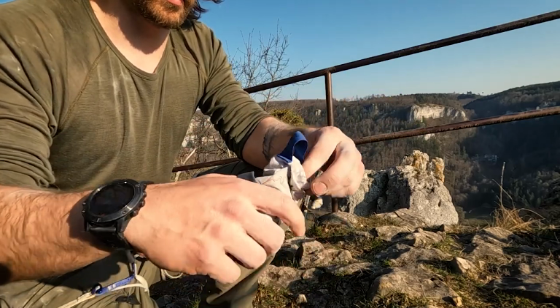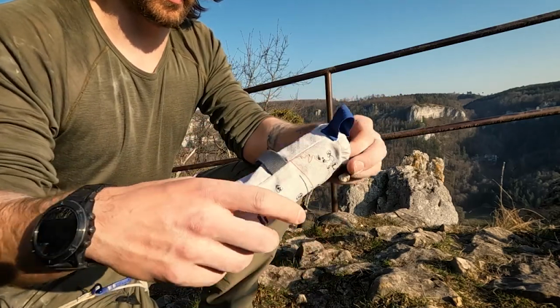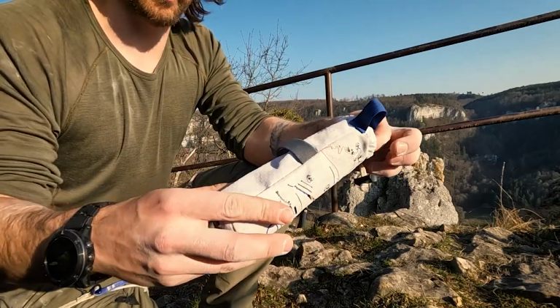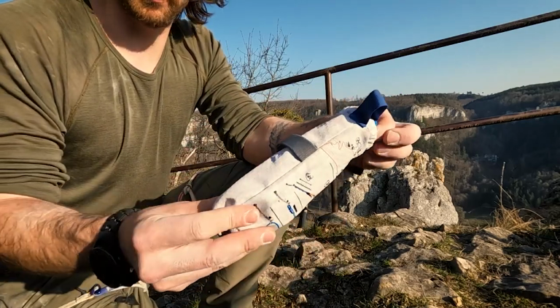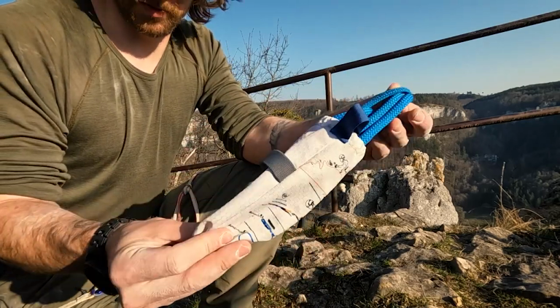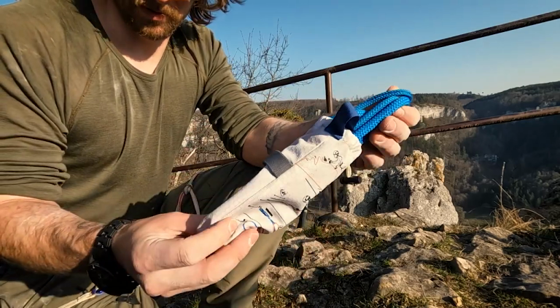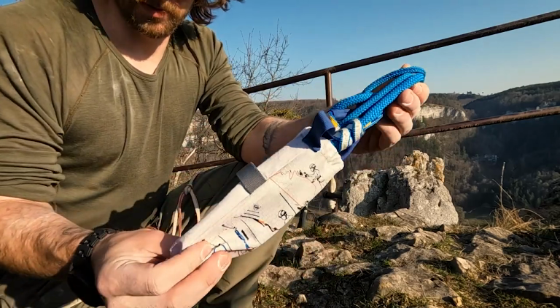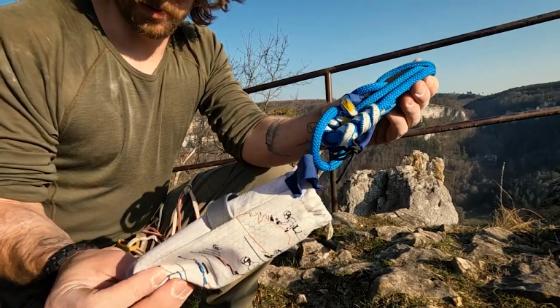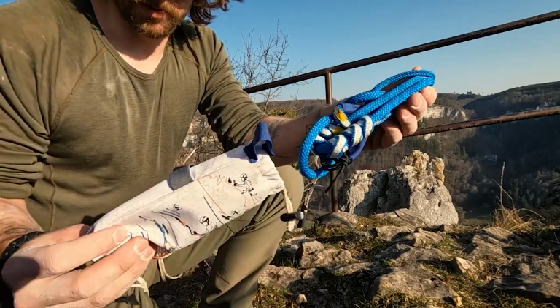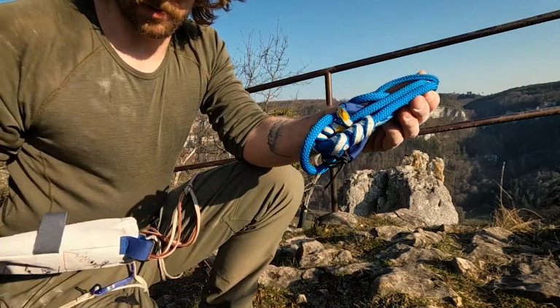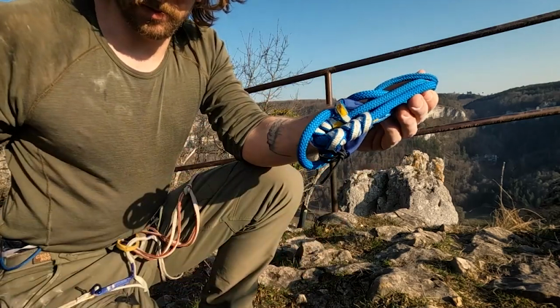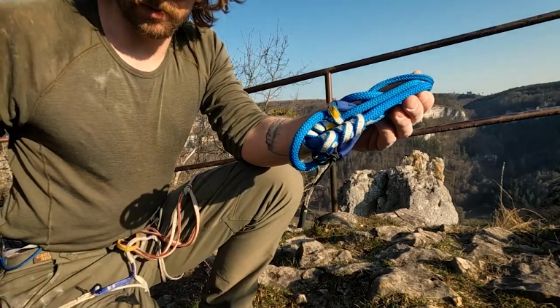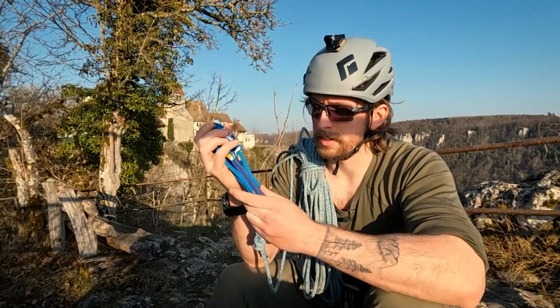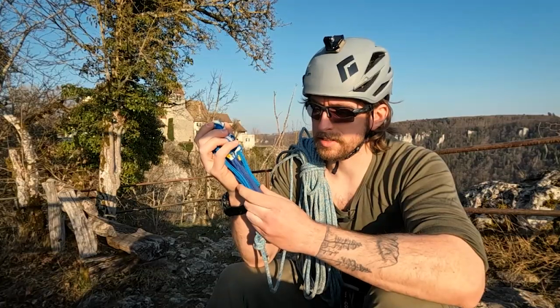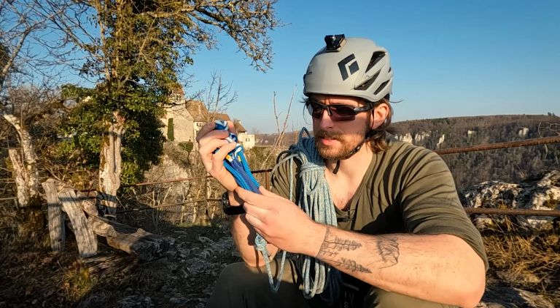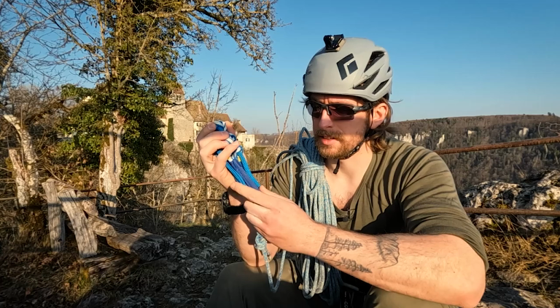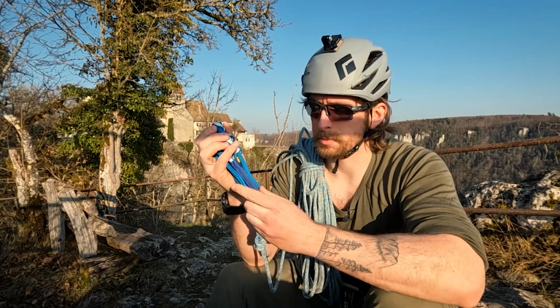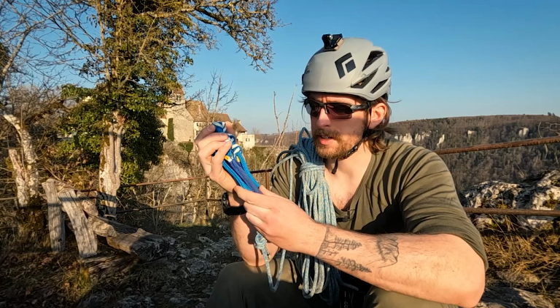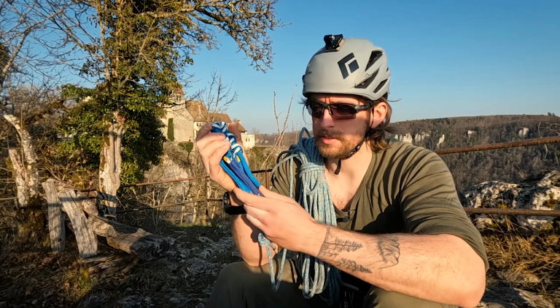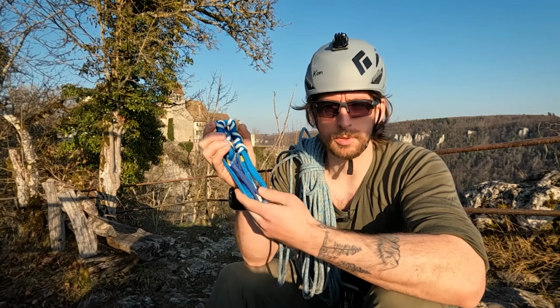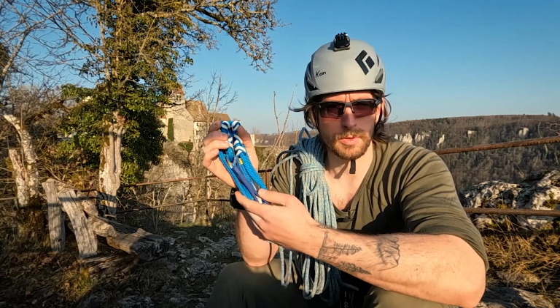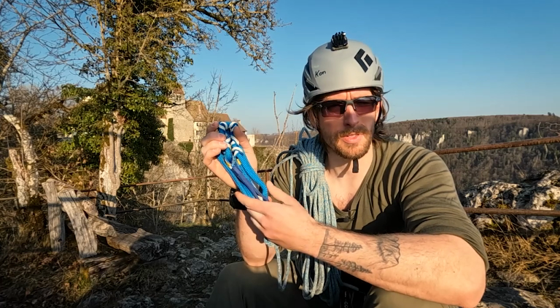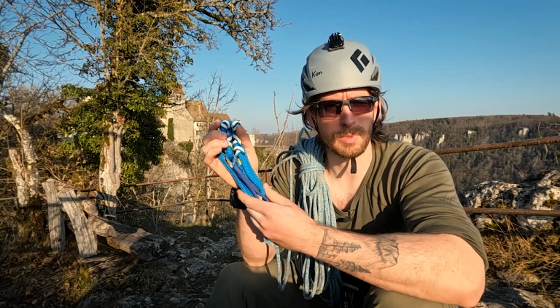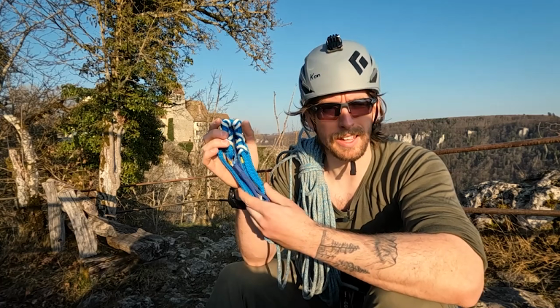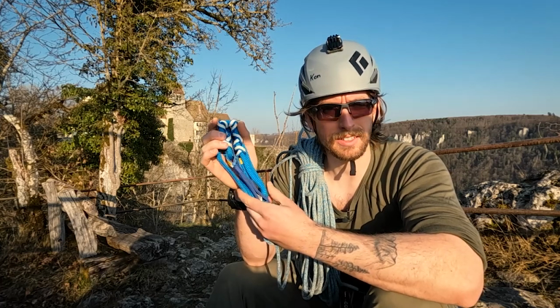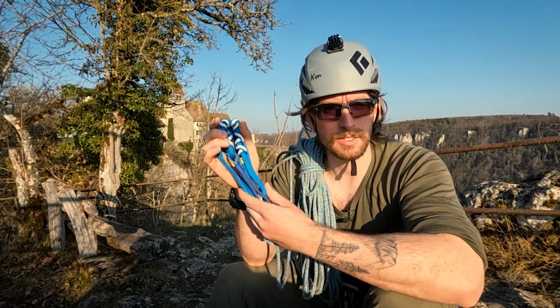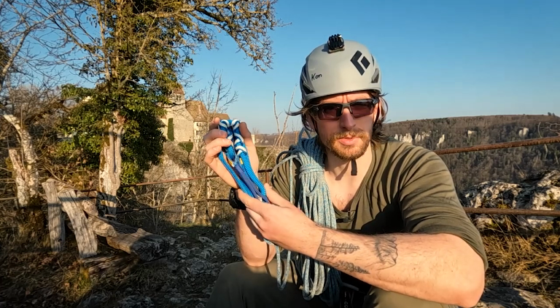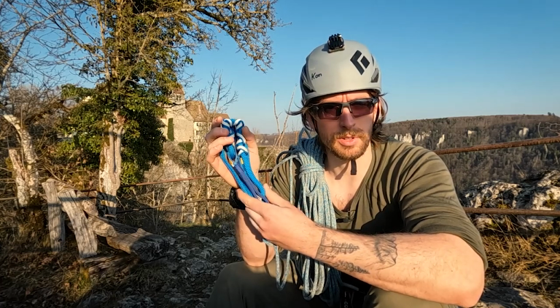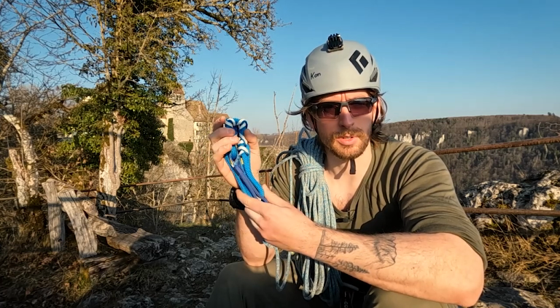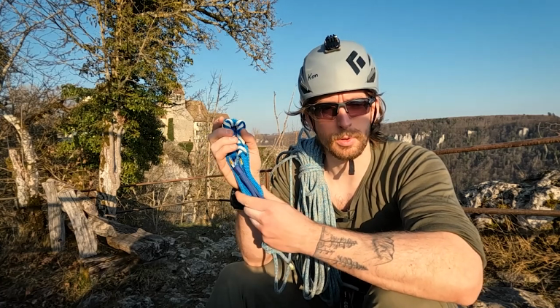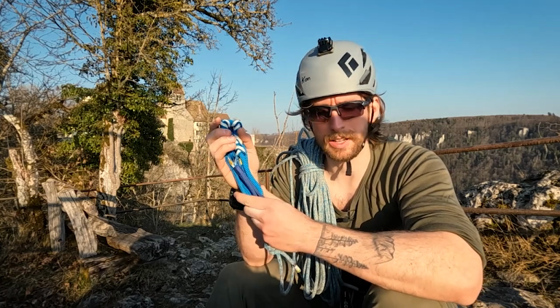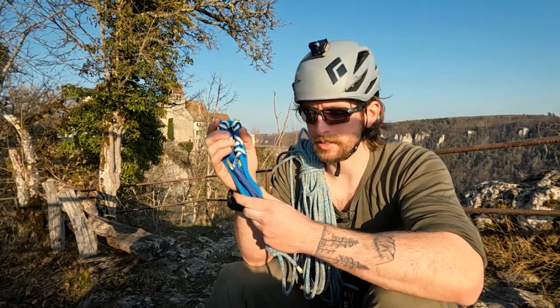This is the Biel Escaper. It's some kind of a retrievable anchor for rappelling.